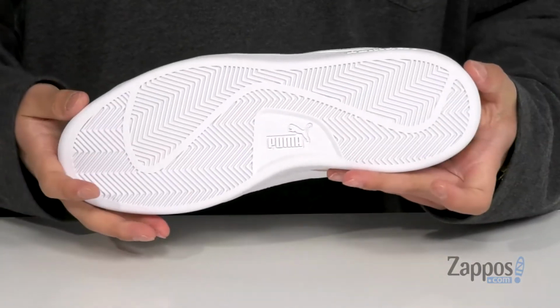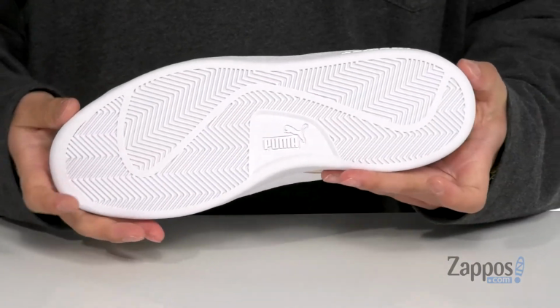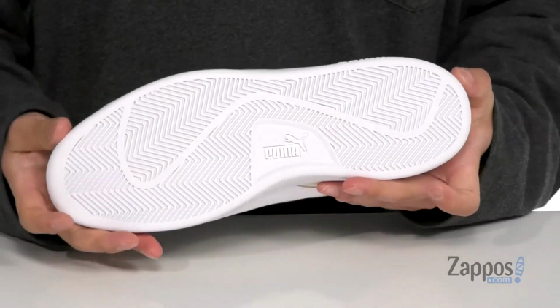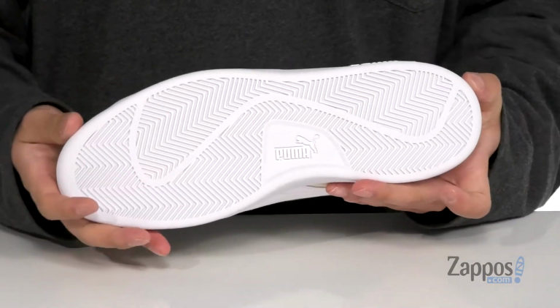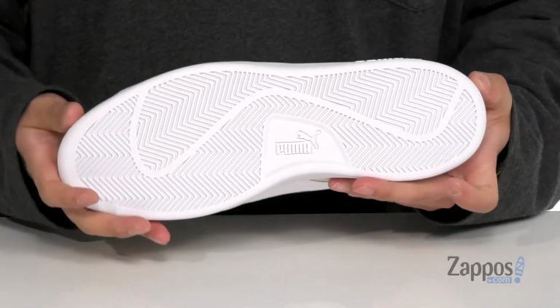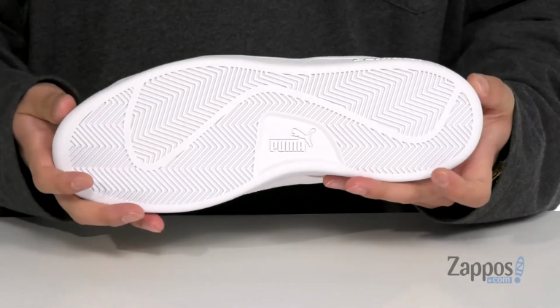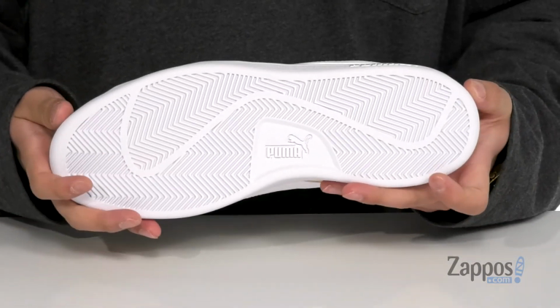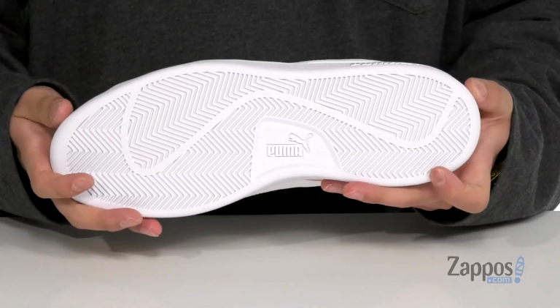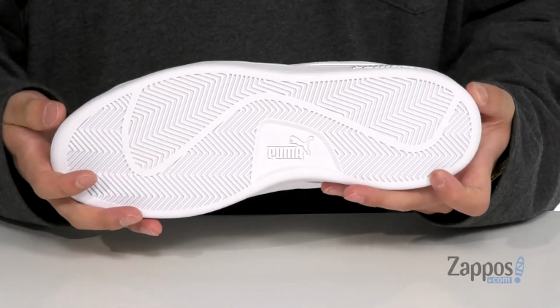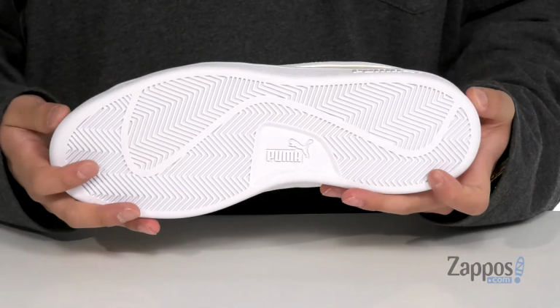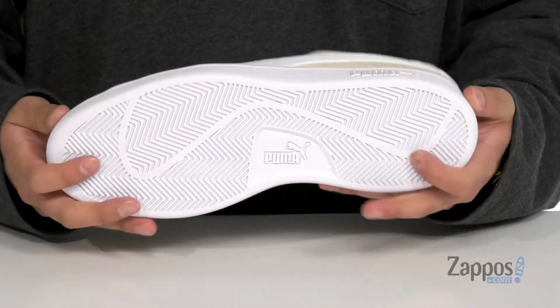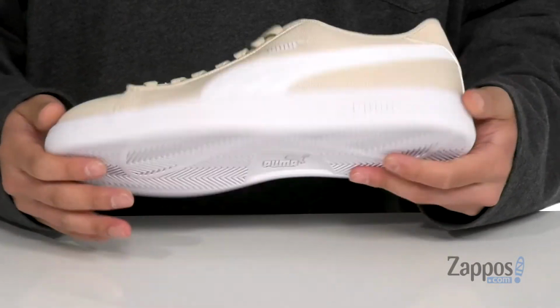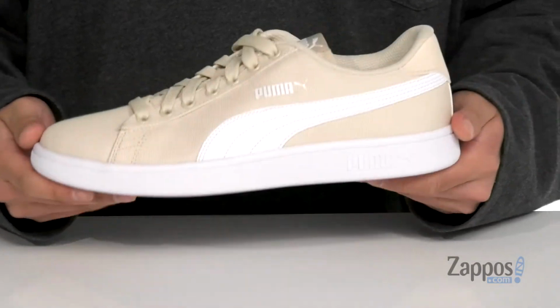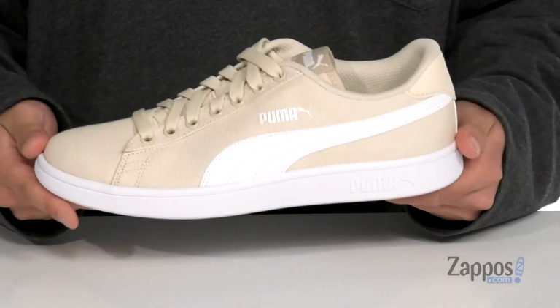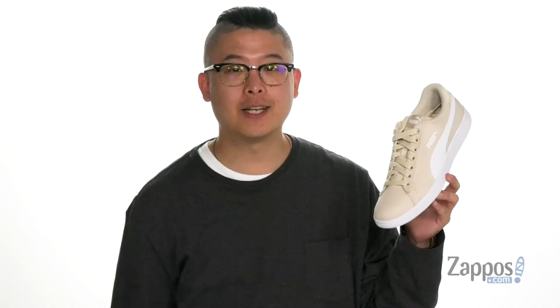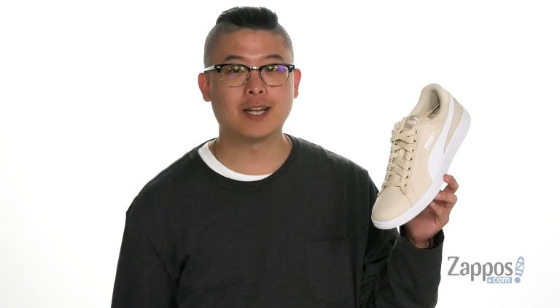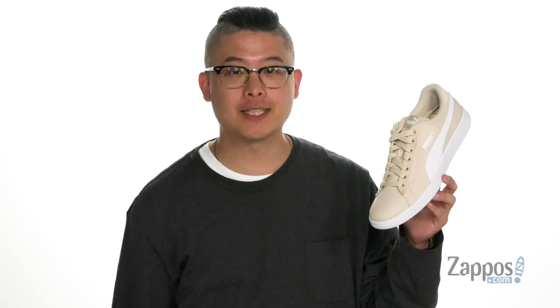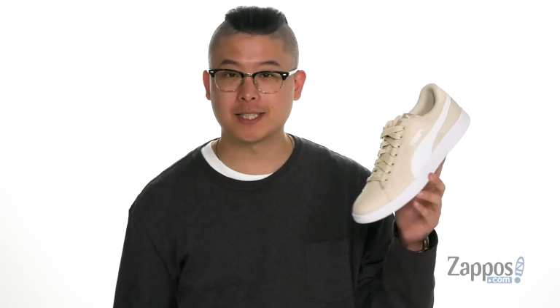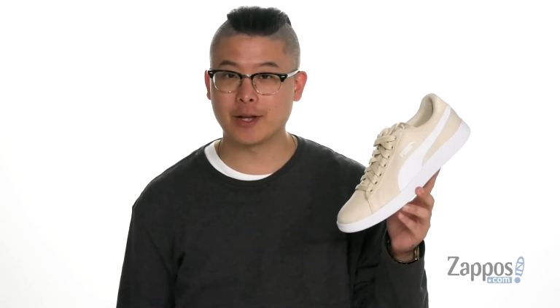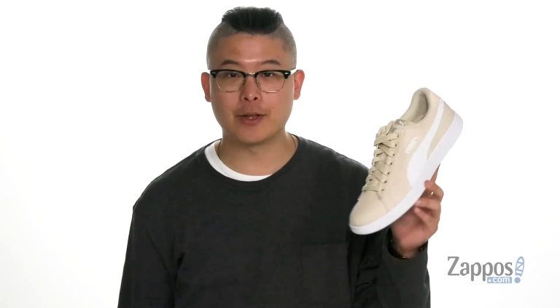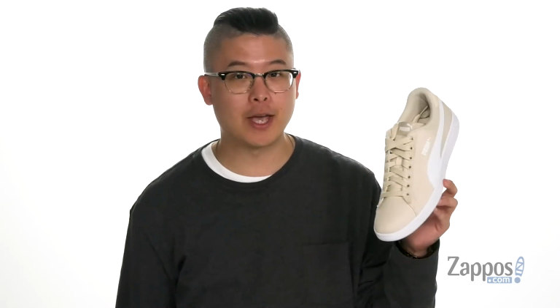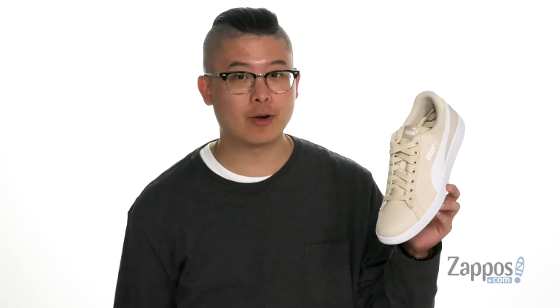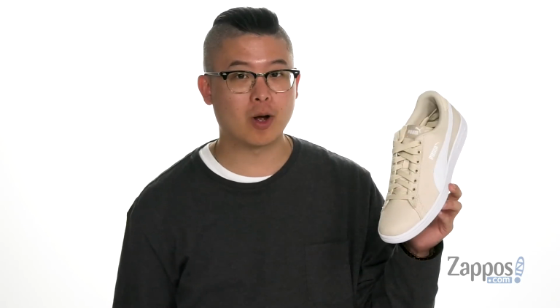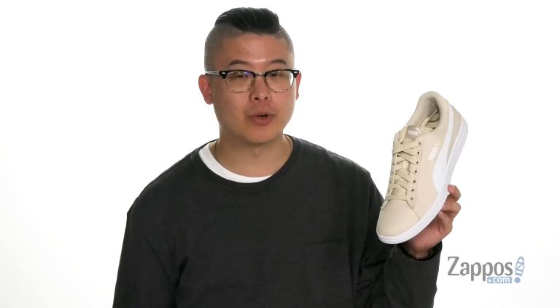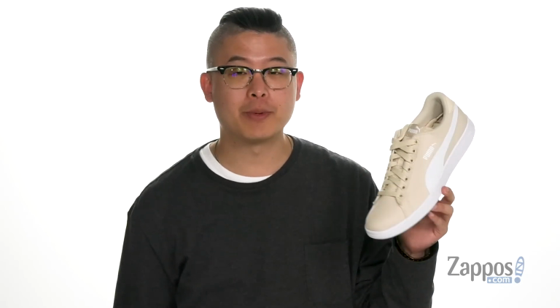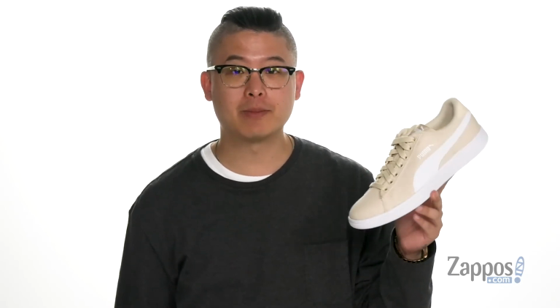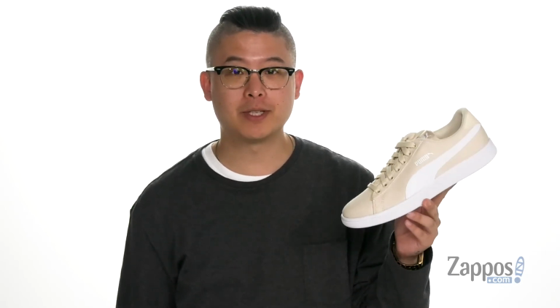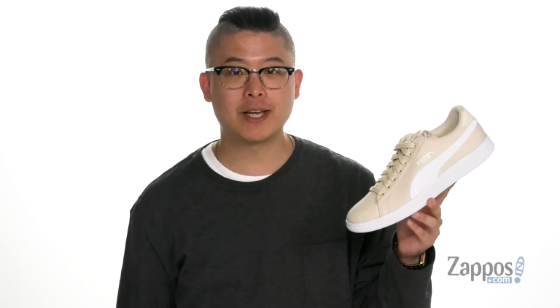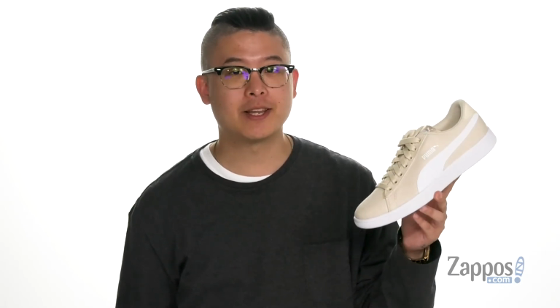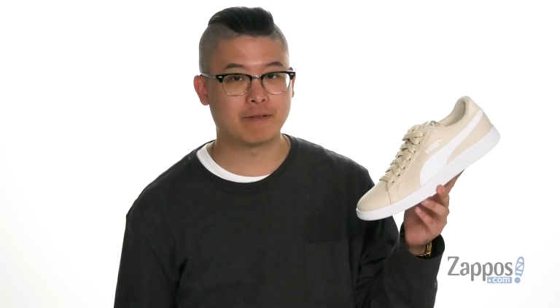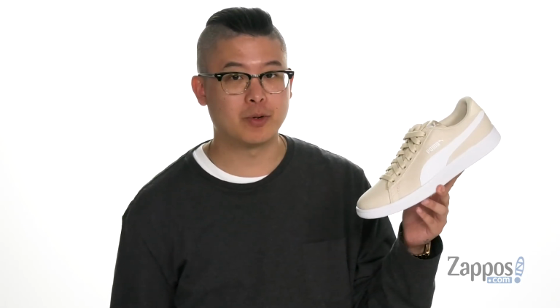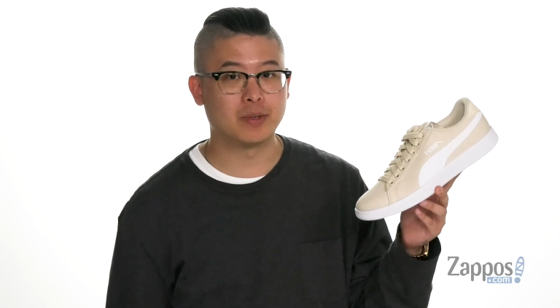A textured rubber outsole is designed to keep you stable. Clean classic style that you can't go wrong with — pick them up today from Puma.